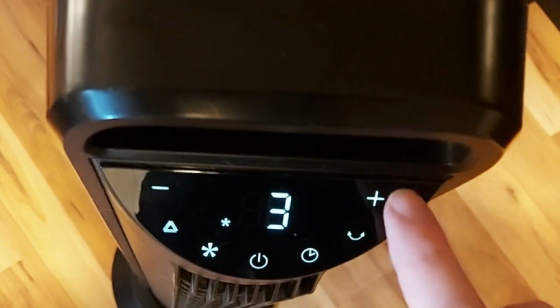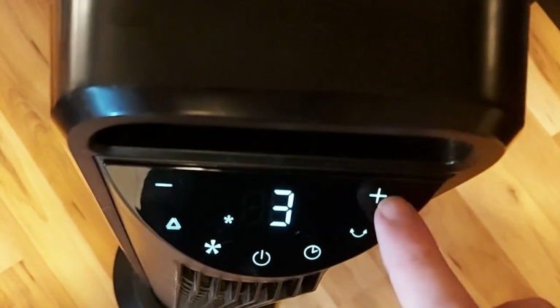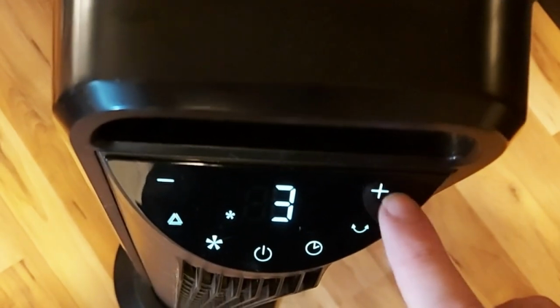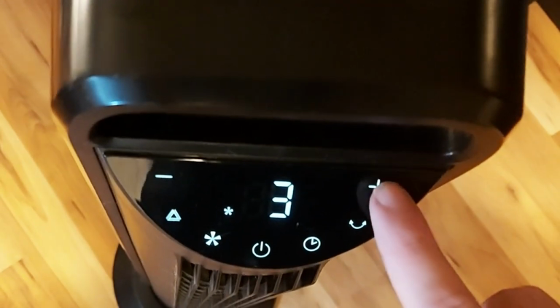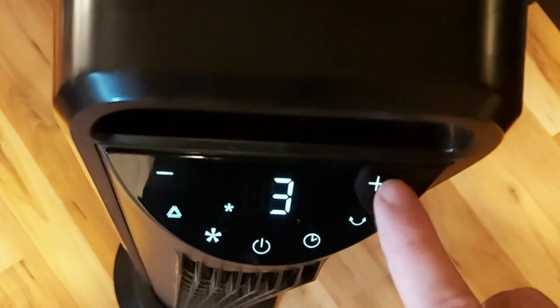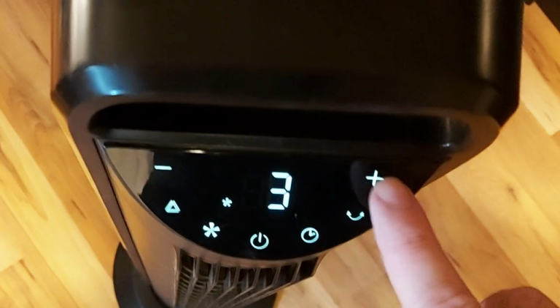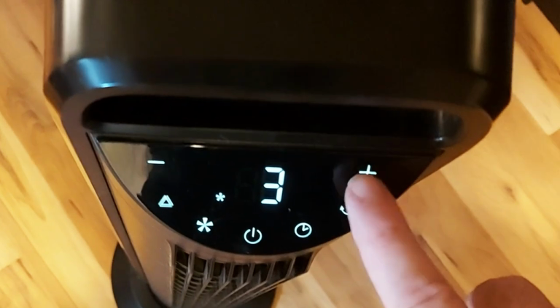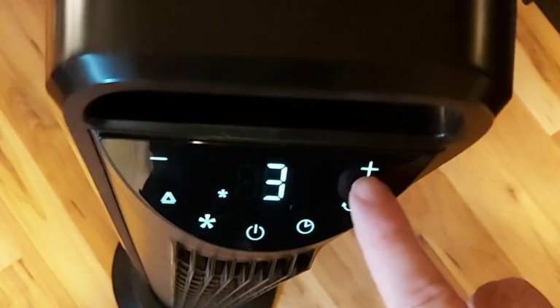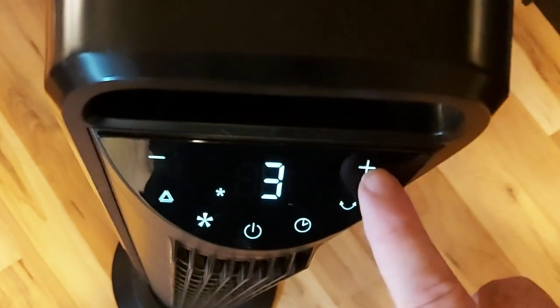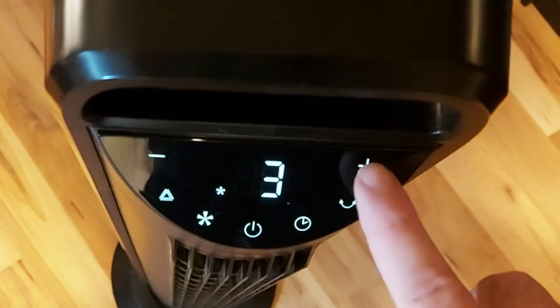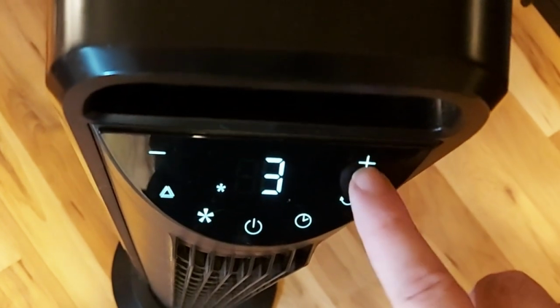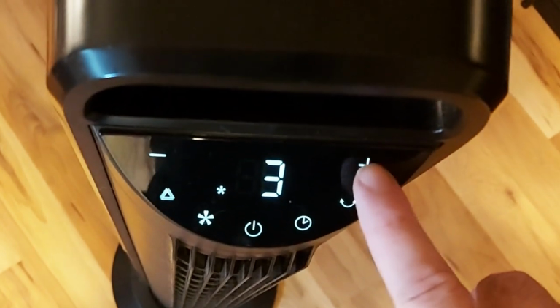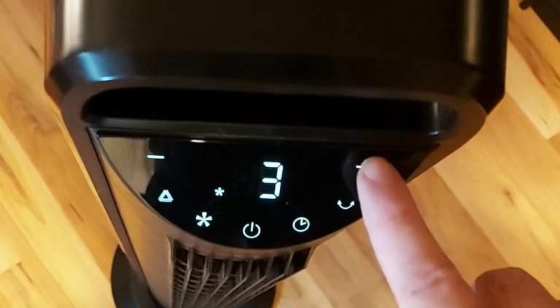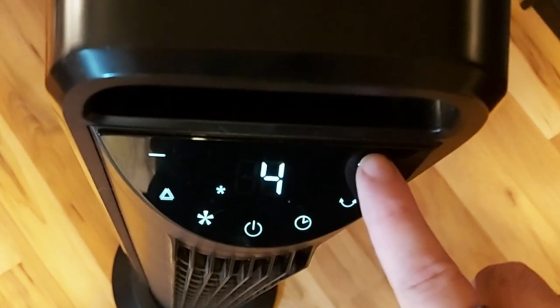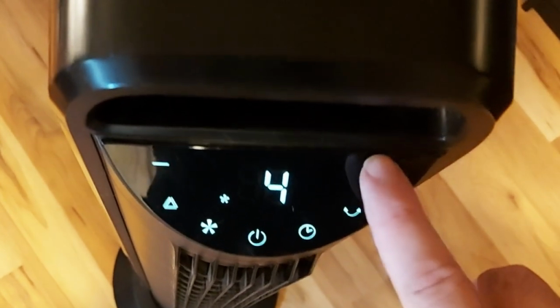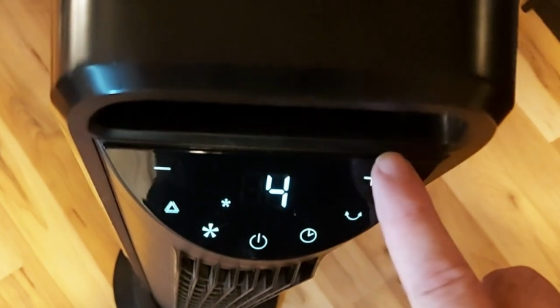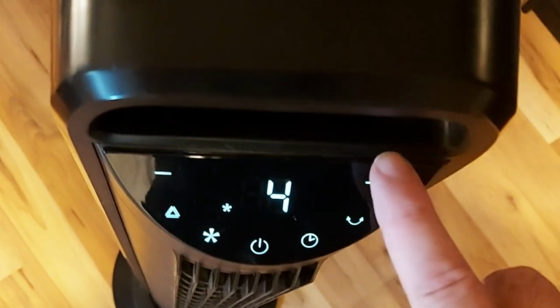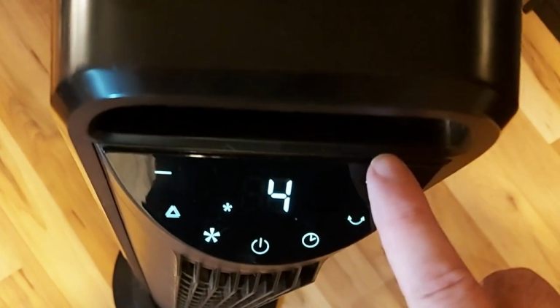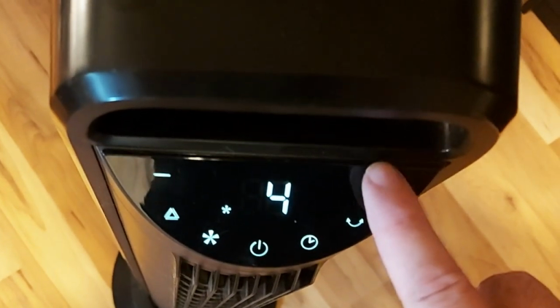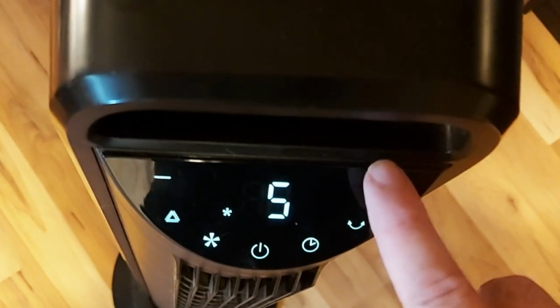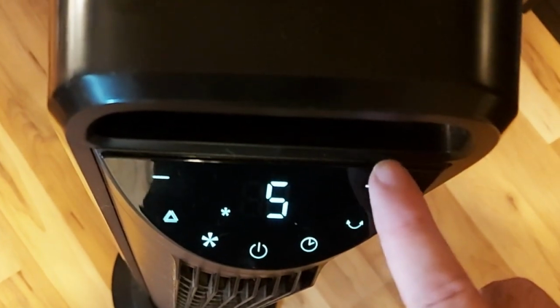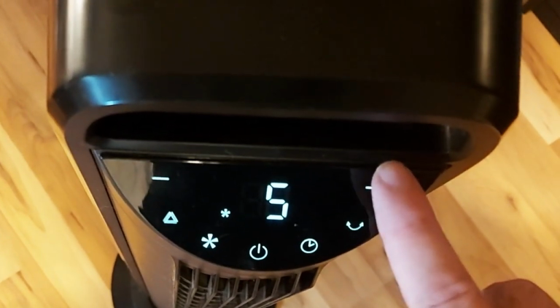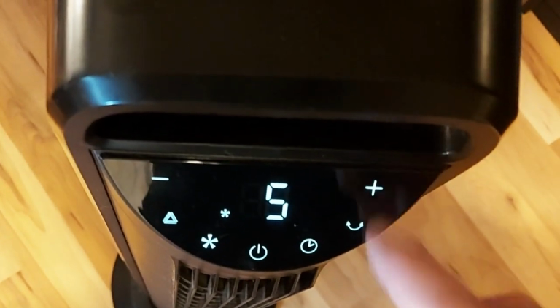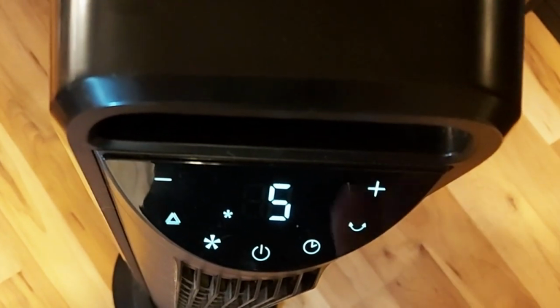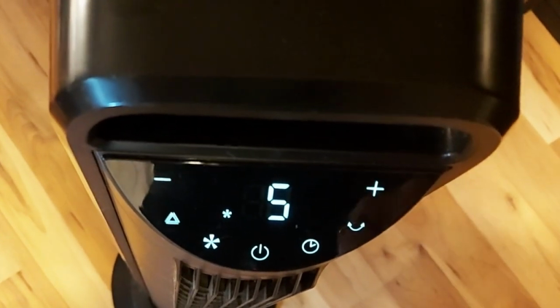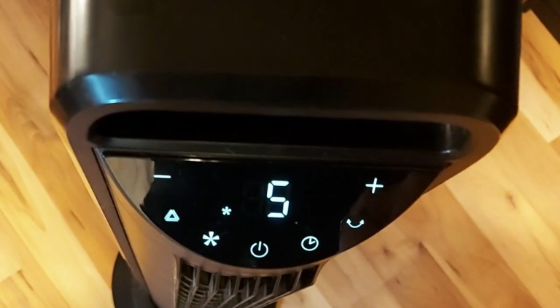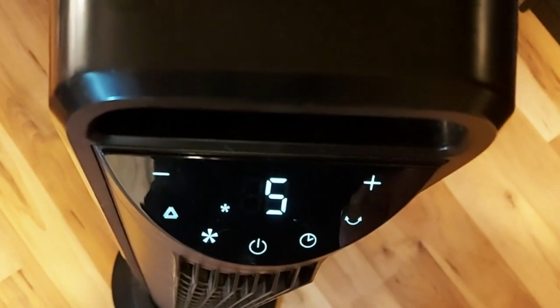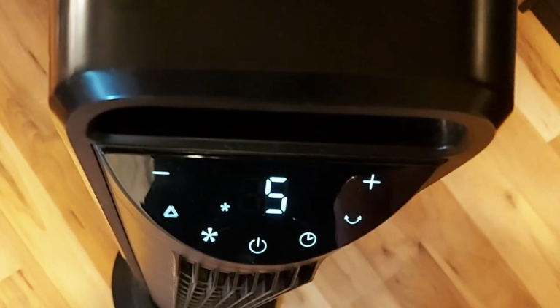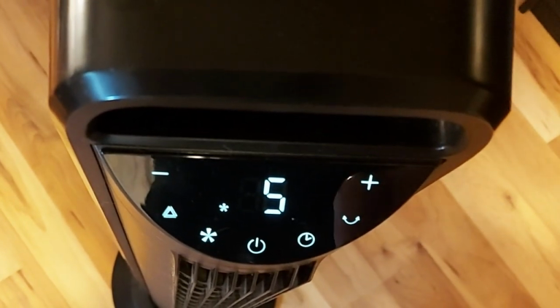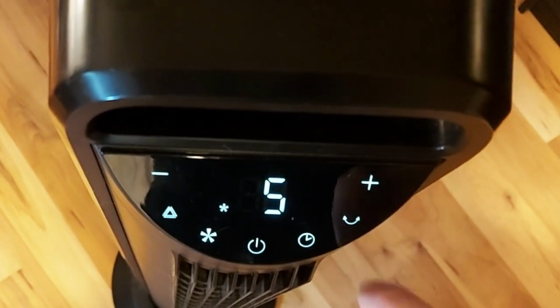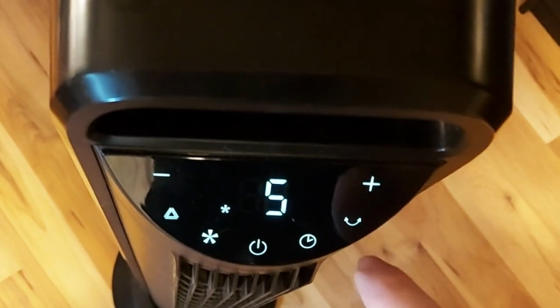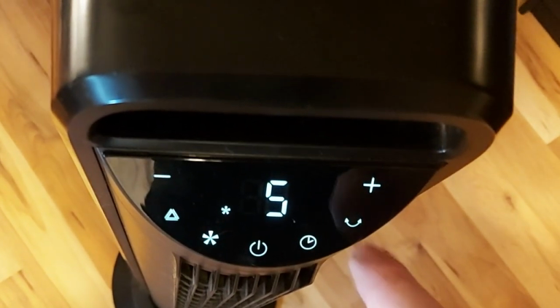We don't have air conditioning in the house and I was considering getting AC, but with the tower fan I really don't need it.